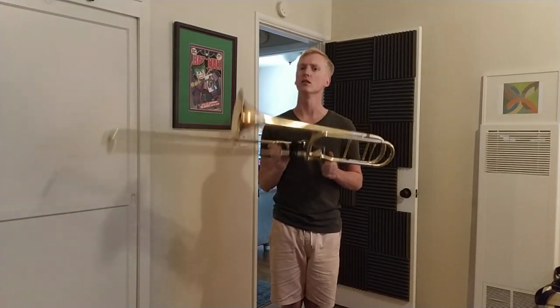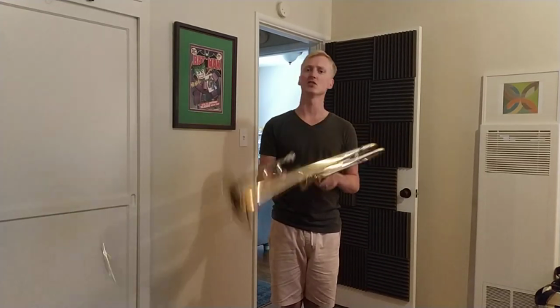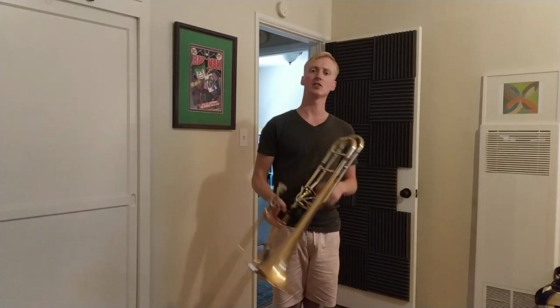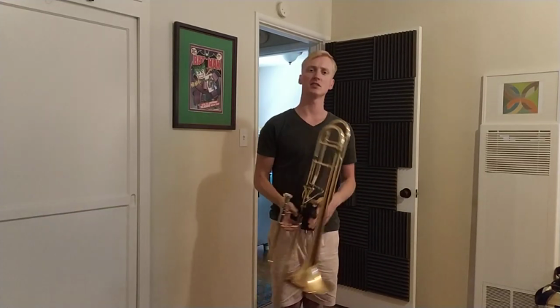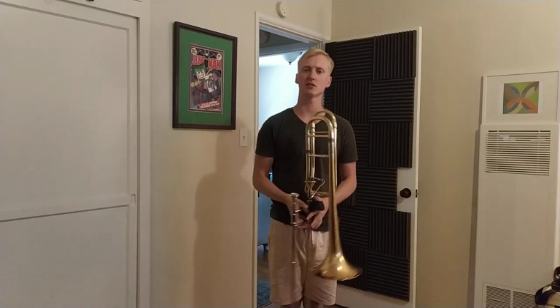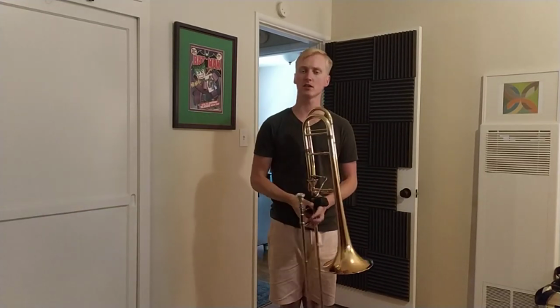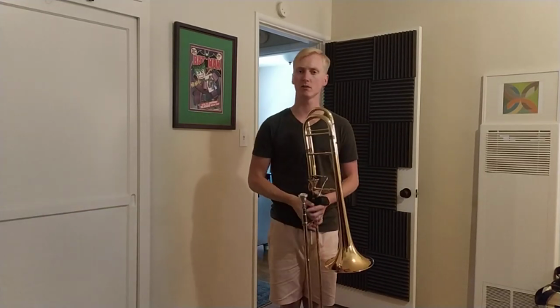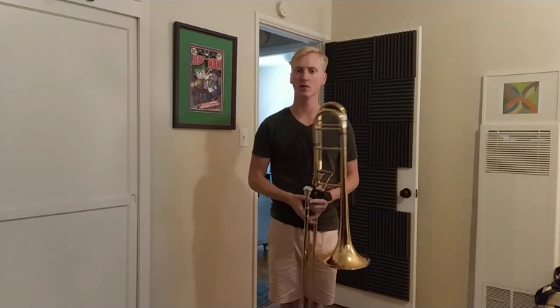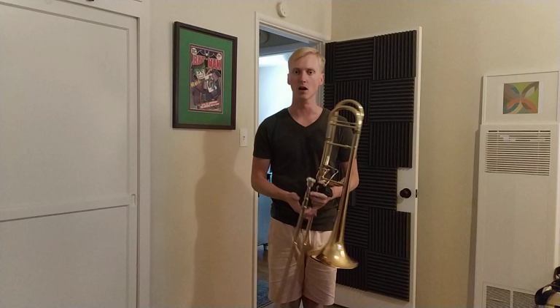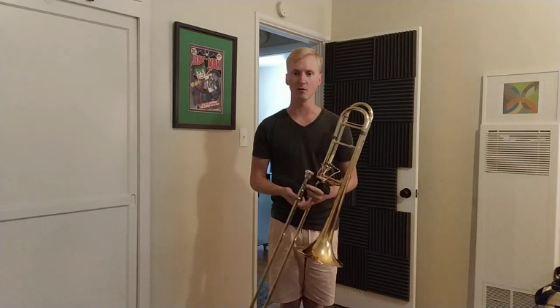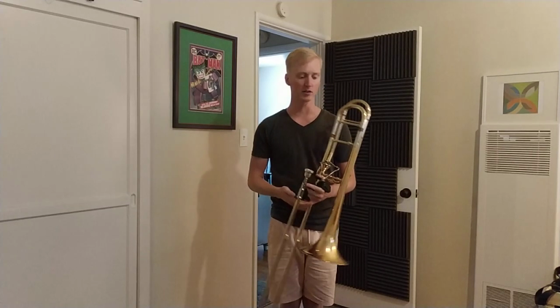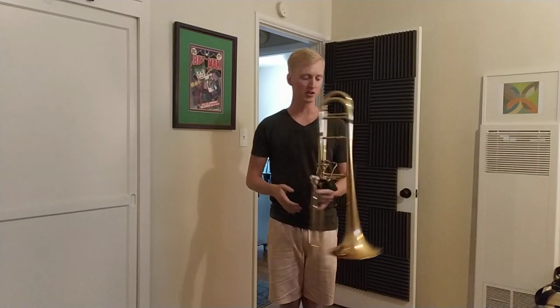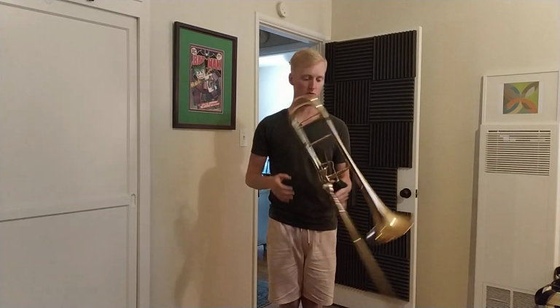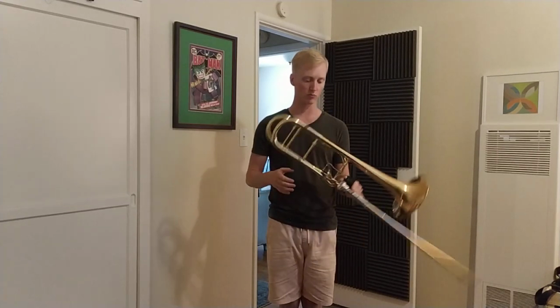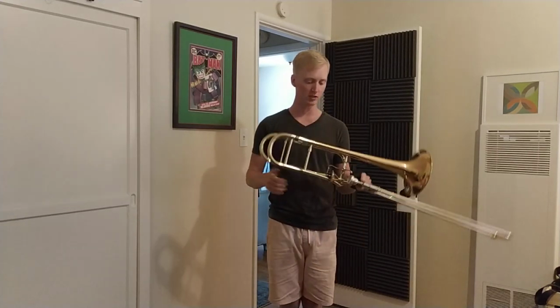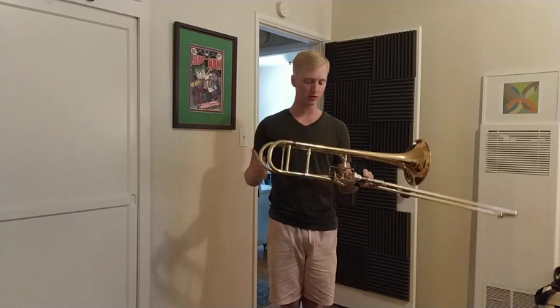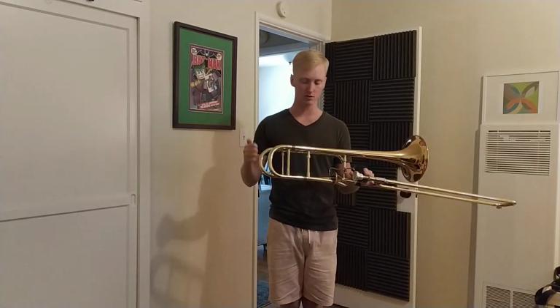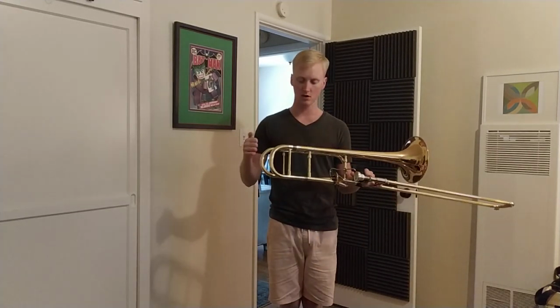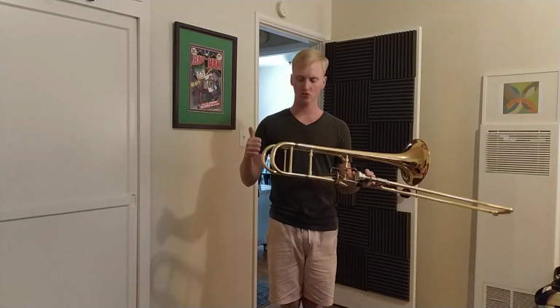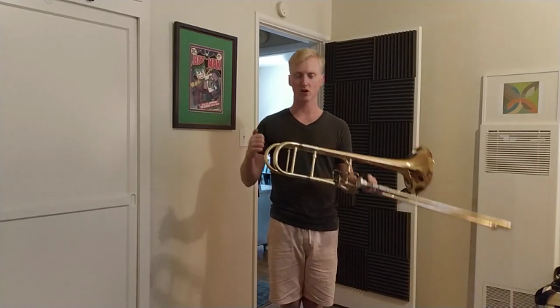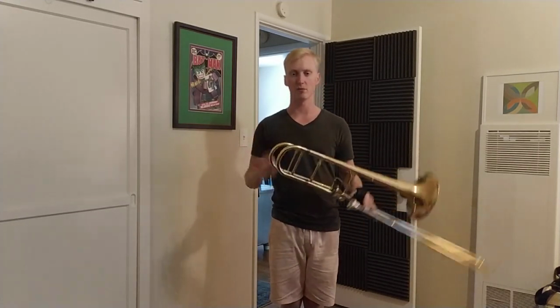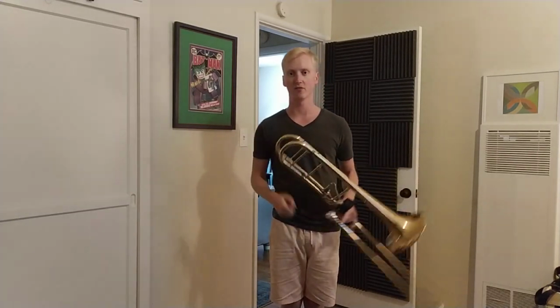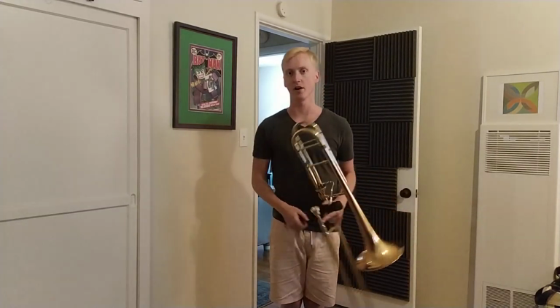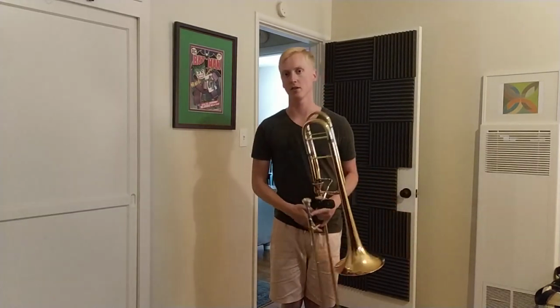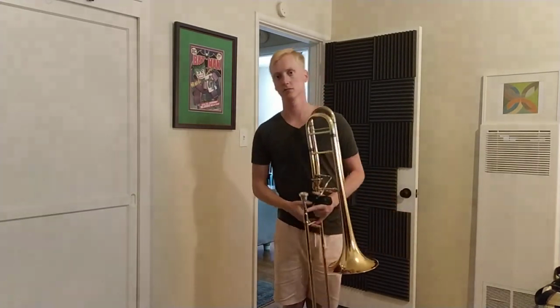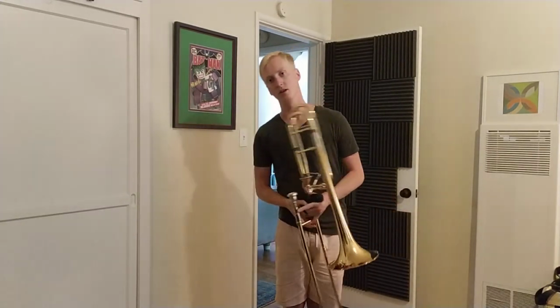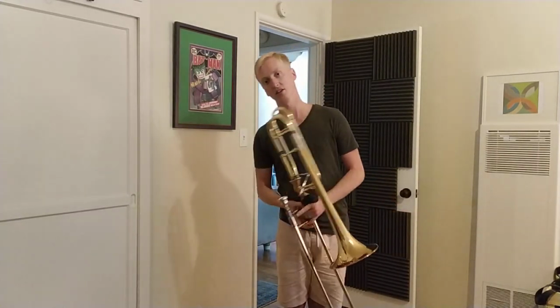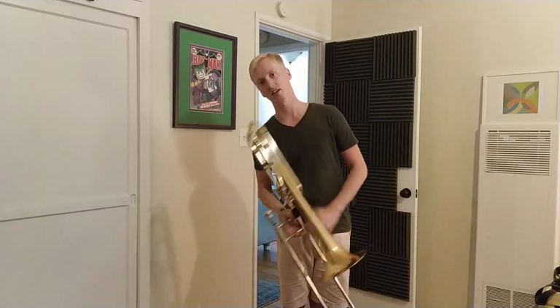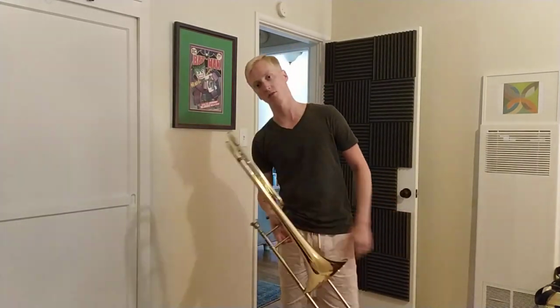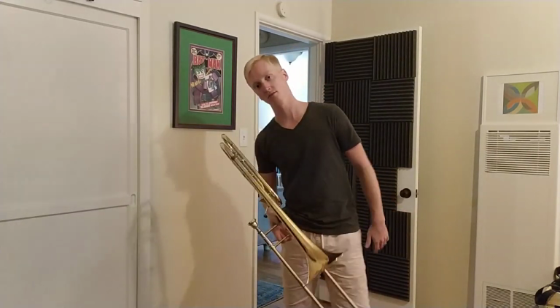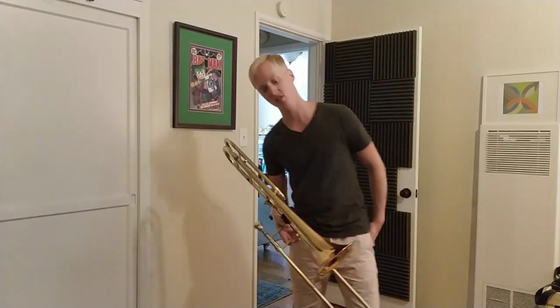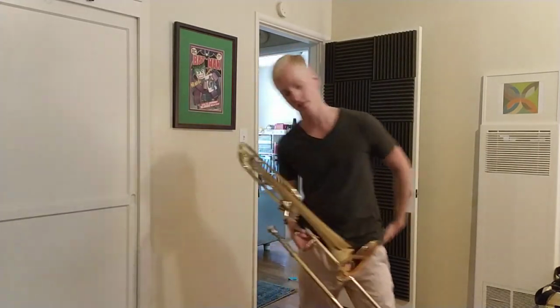I'll see you guys next time, and I'll give you guys a real trial by fire on the next one. See ya.